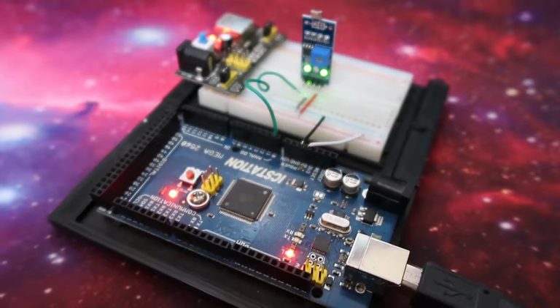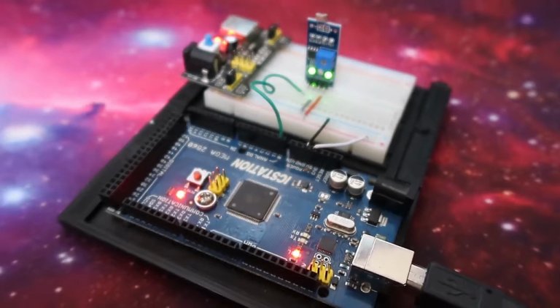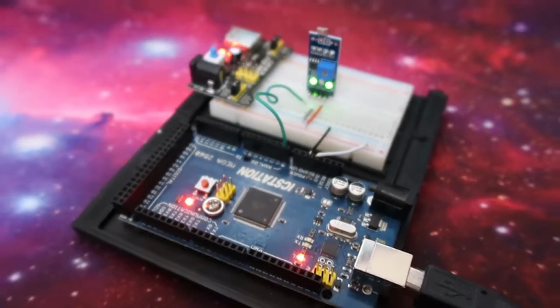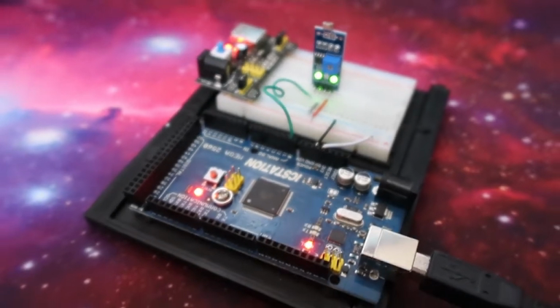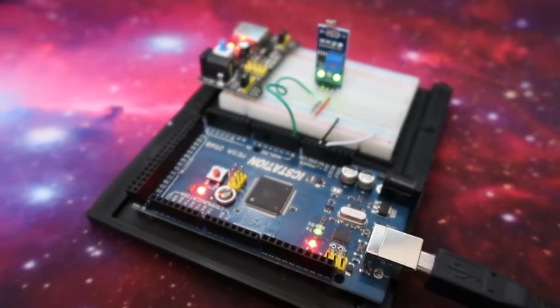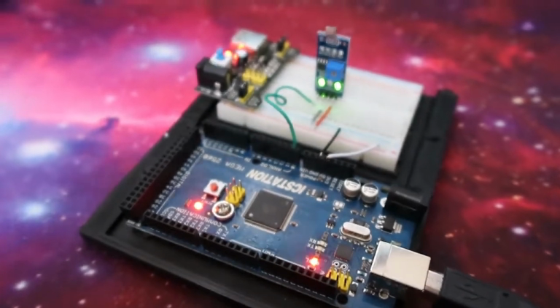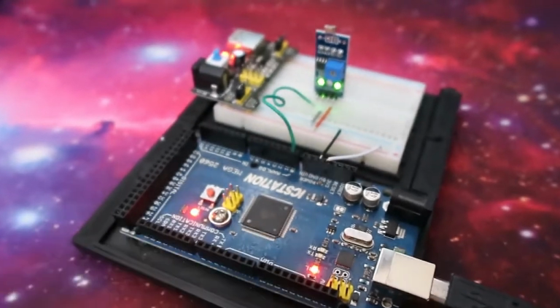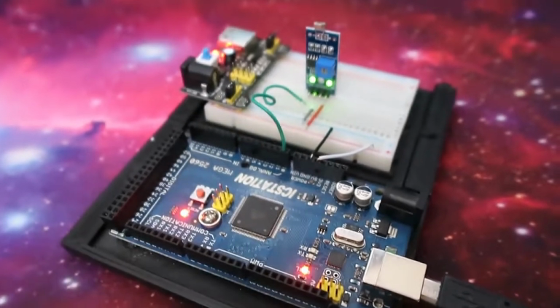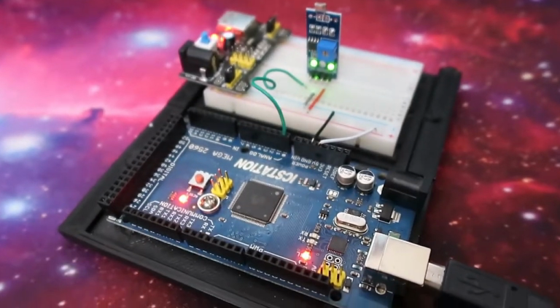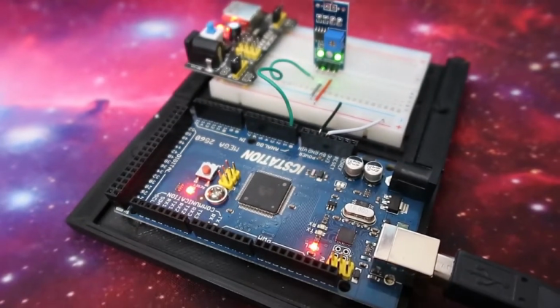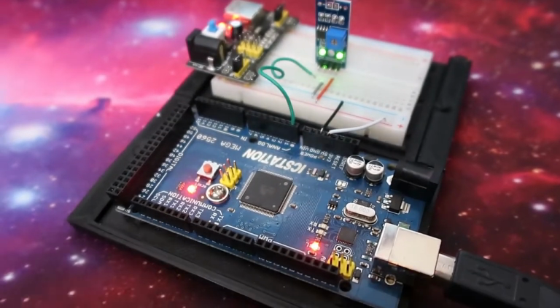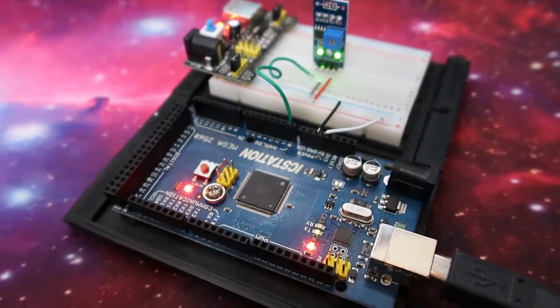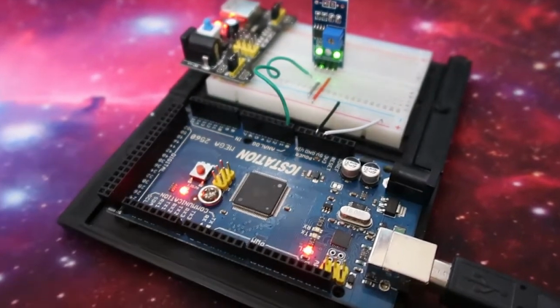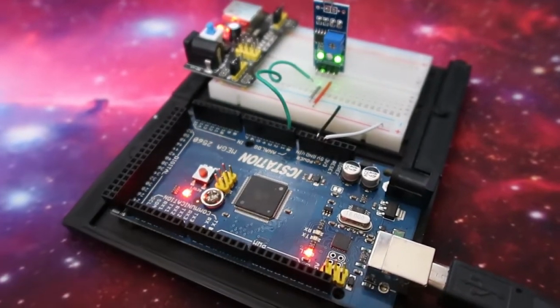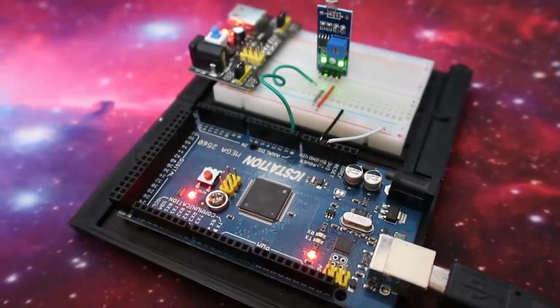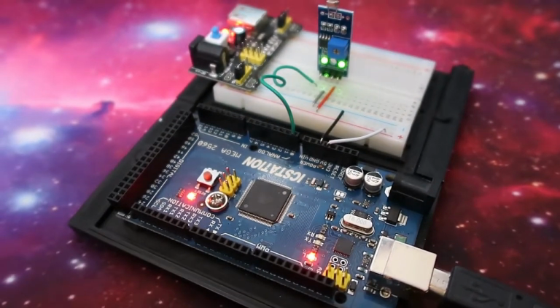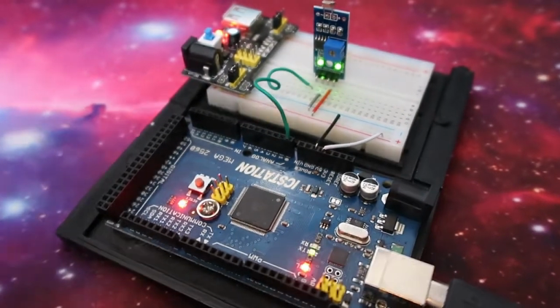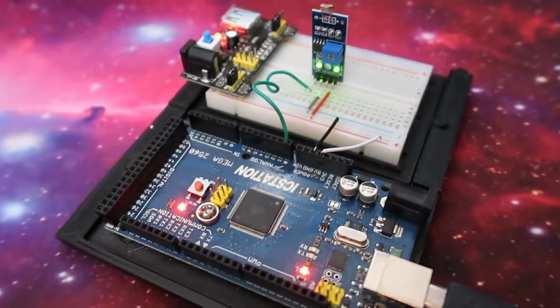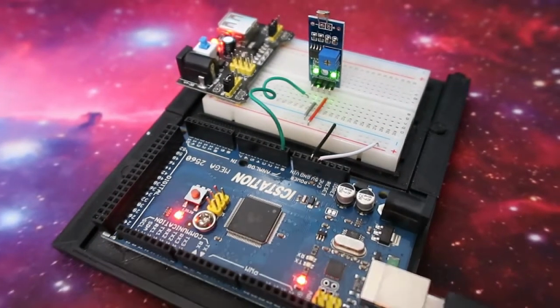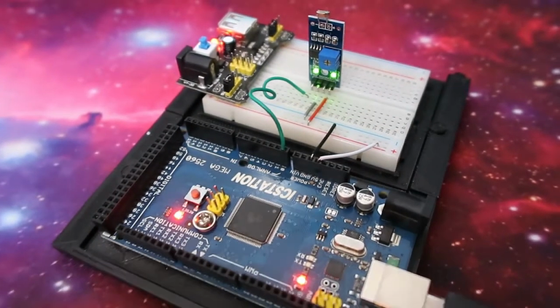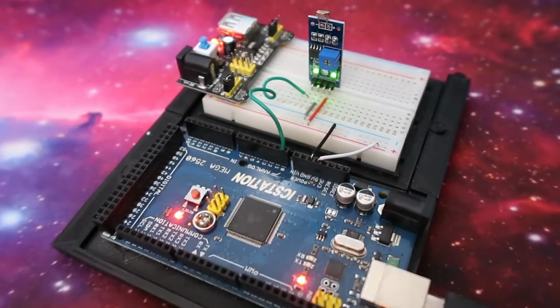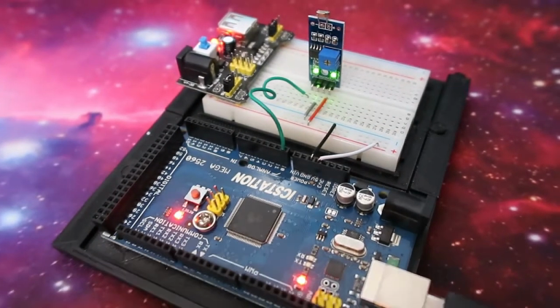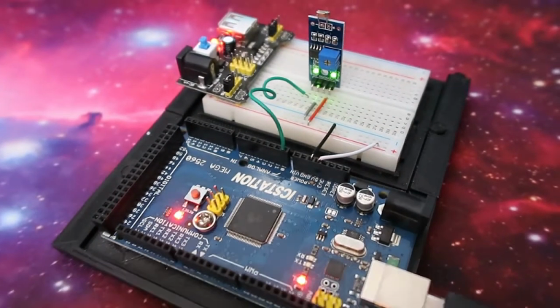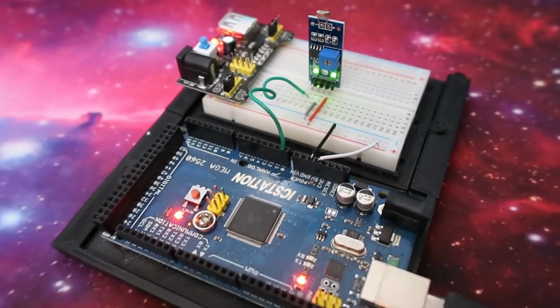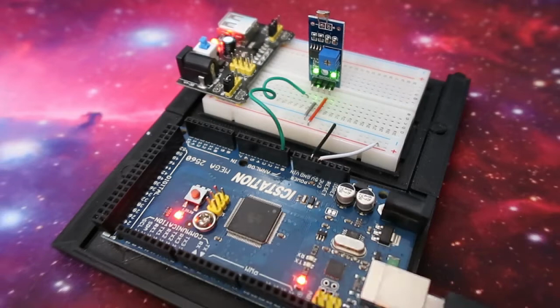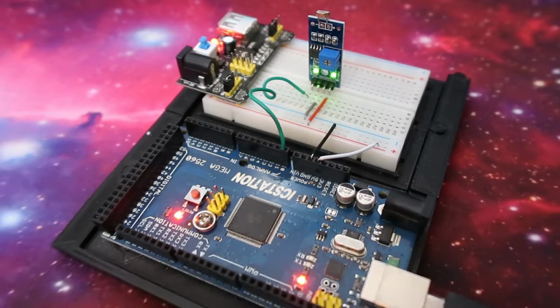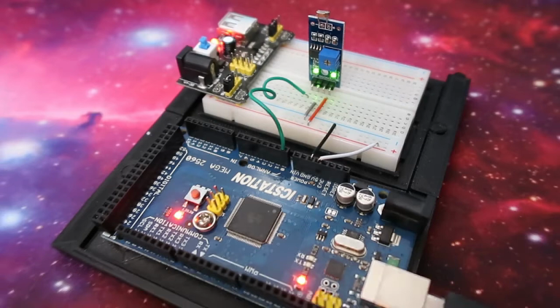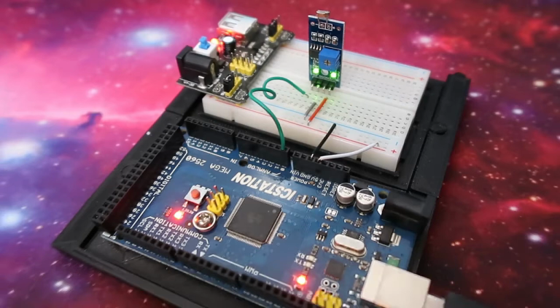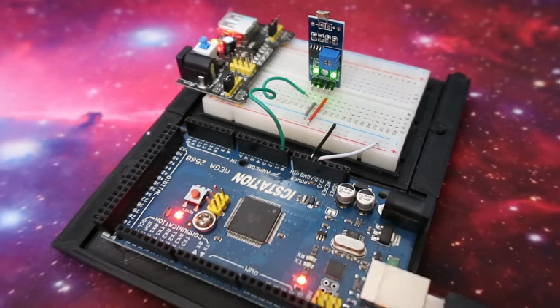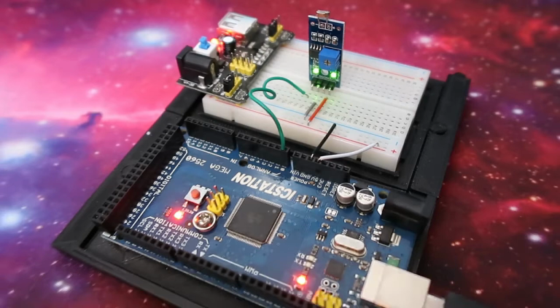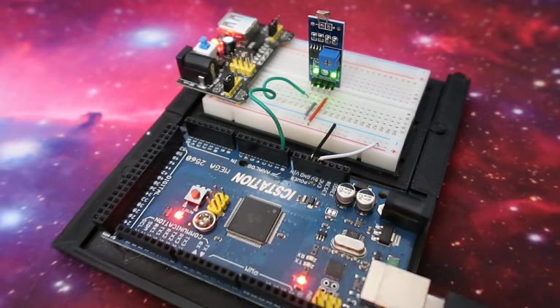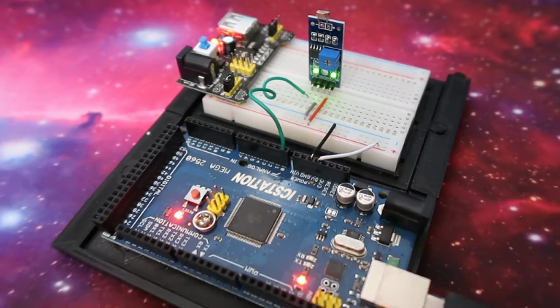Hey, what's up guys? Today I'm going to show you how to set up, wire, and code this Arduino light sensor. So let's go.